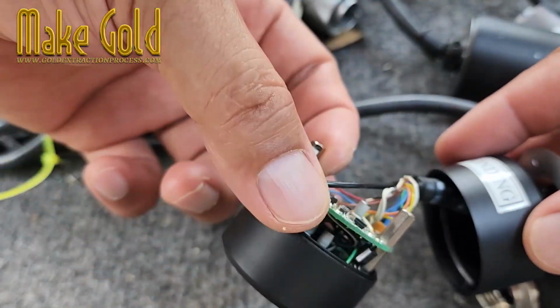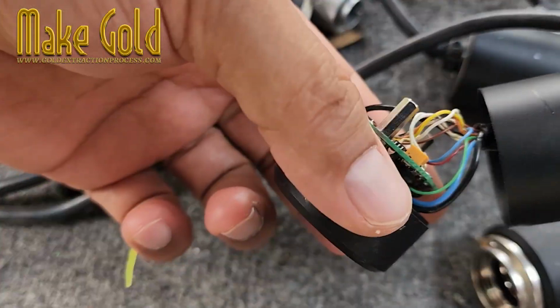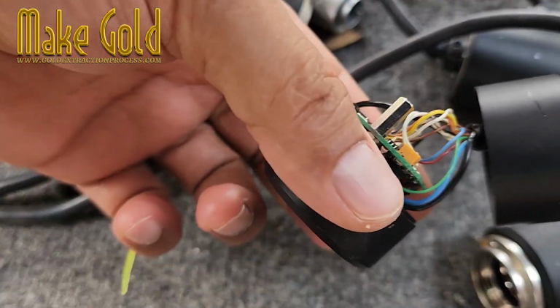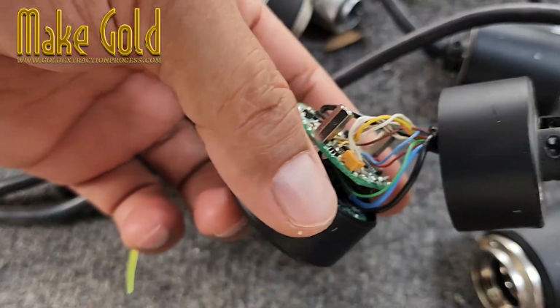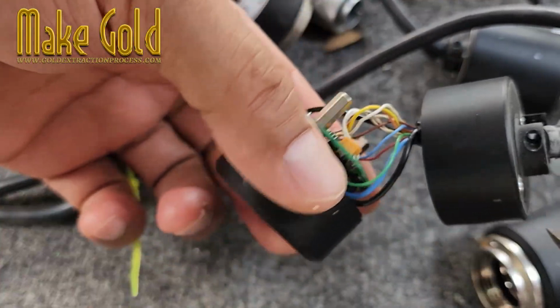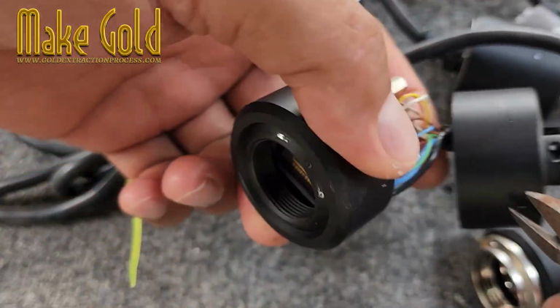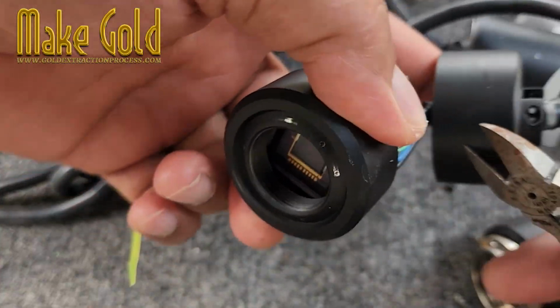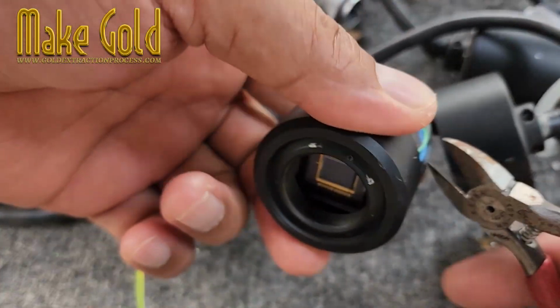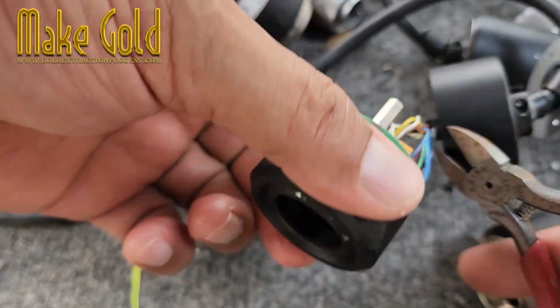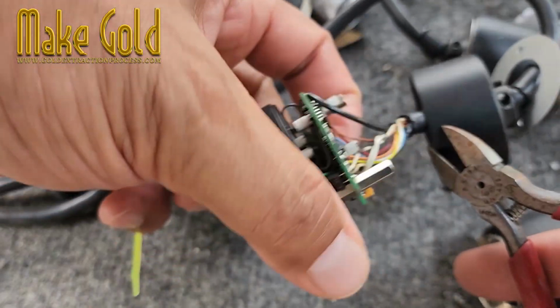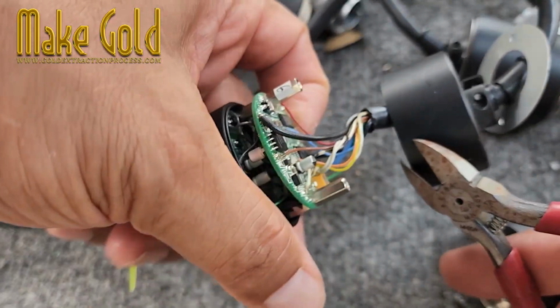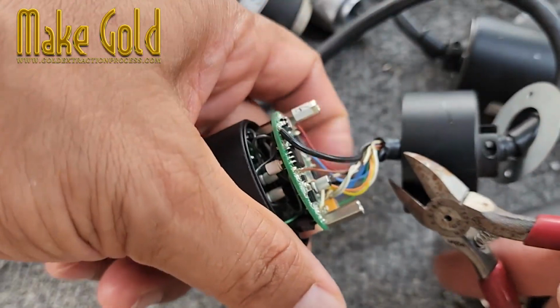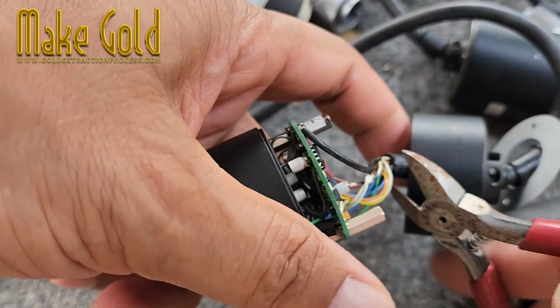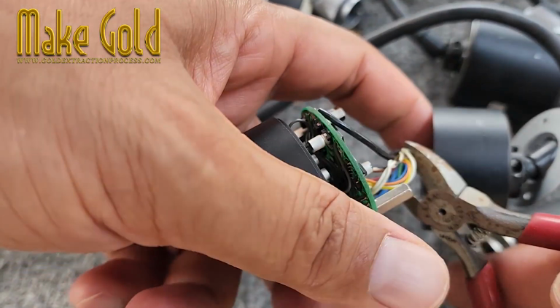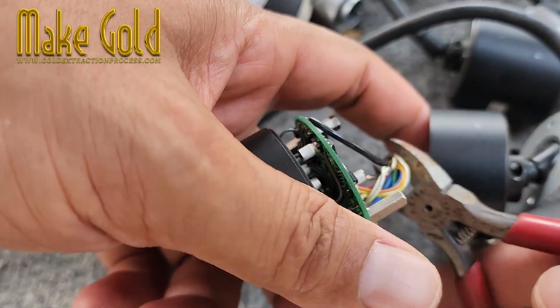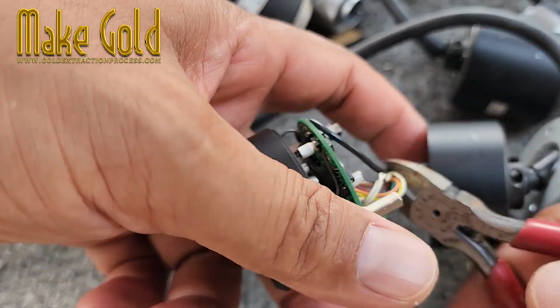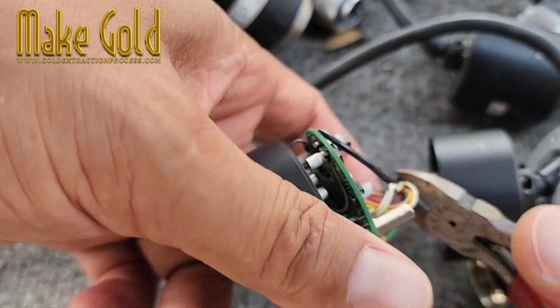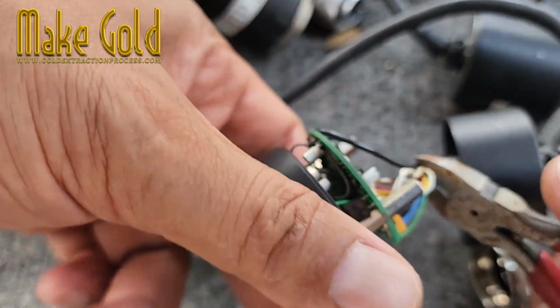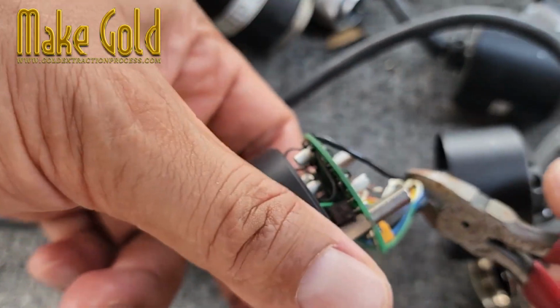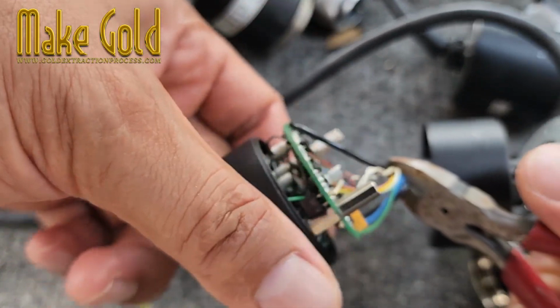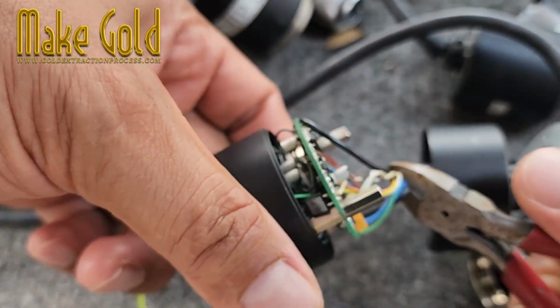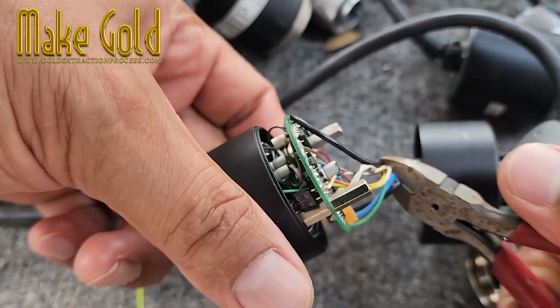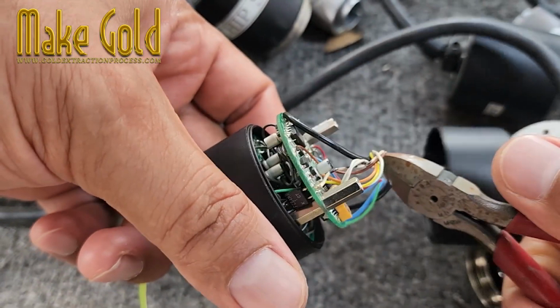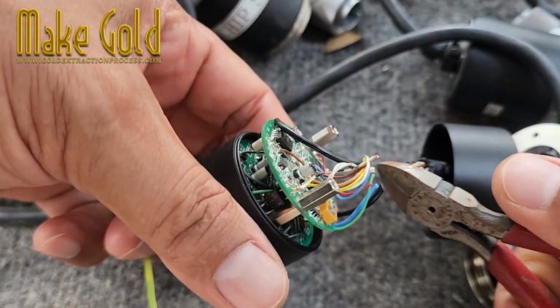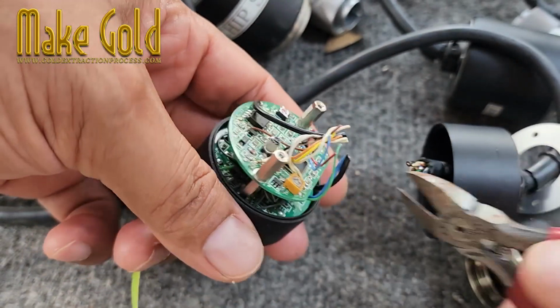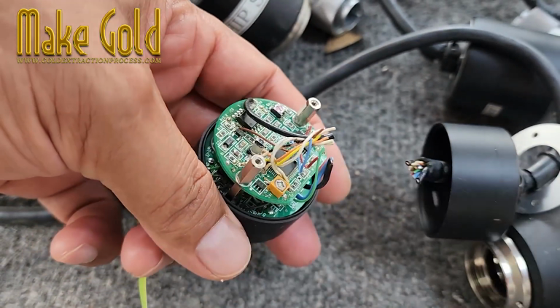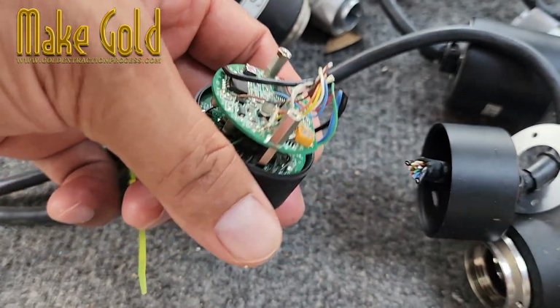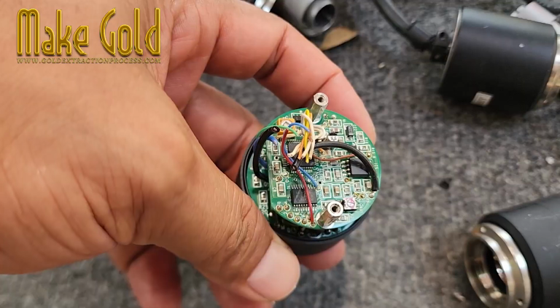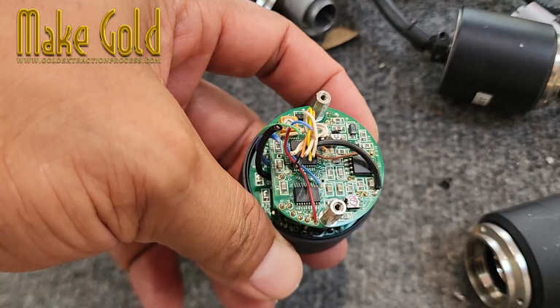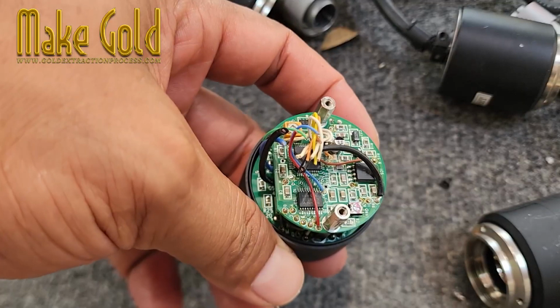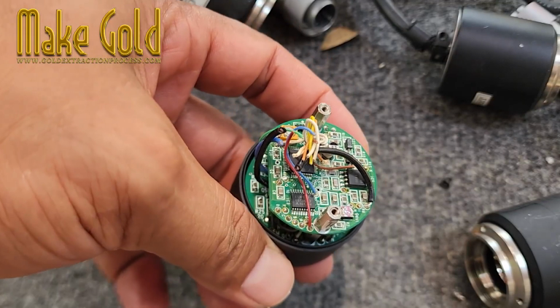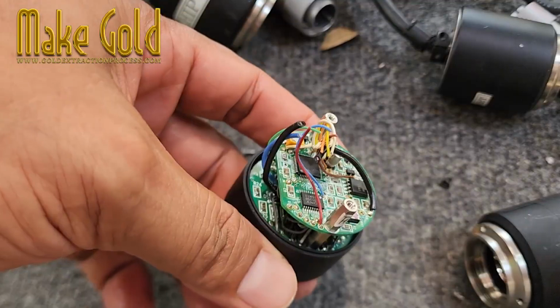But hey, next time you see an old camera, you can say, 'That thing's got gold in it,' and sound super smart.